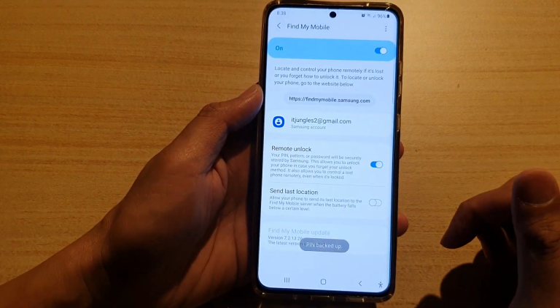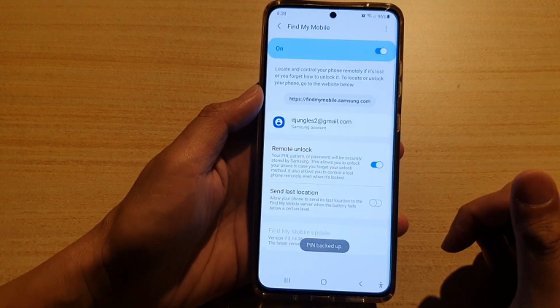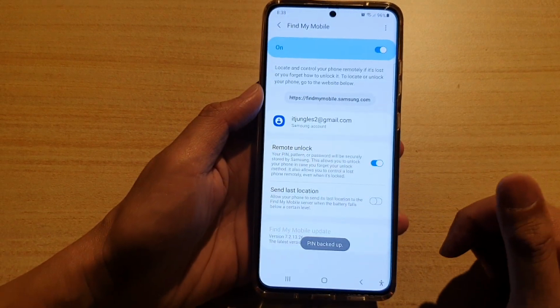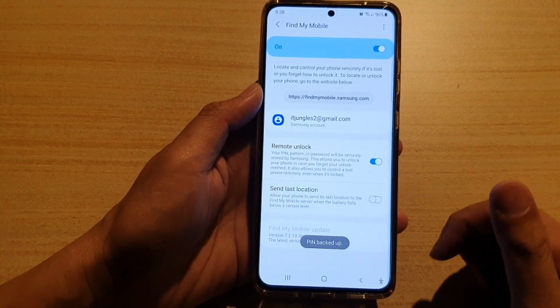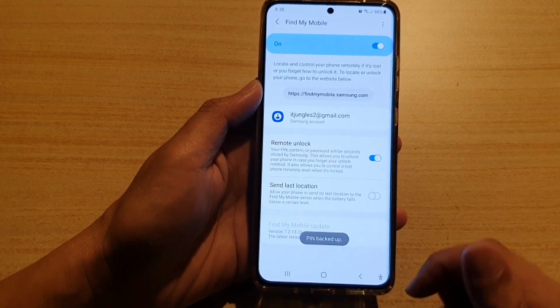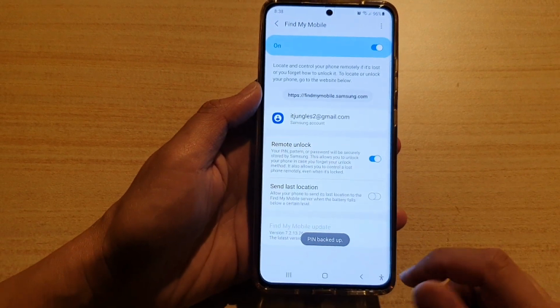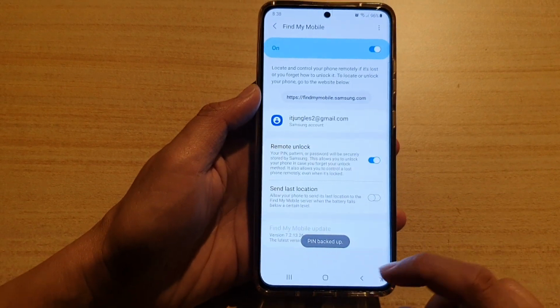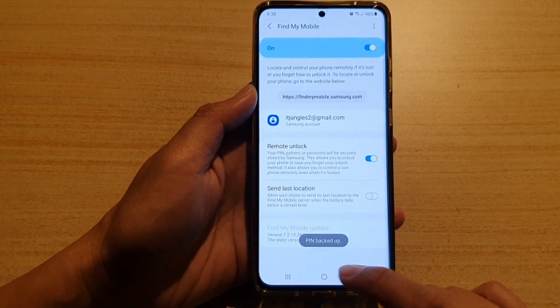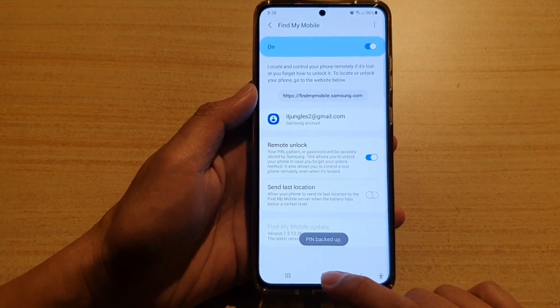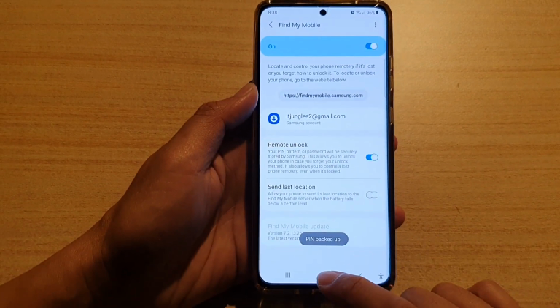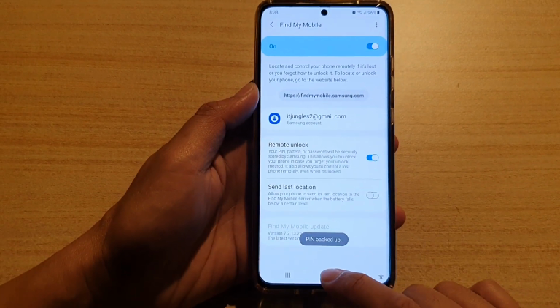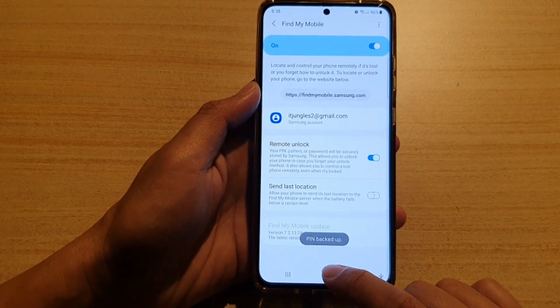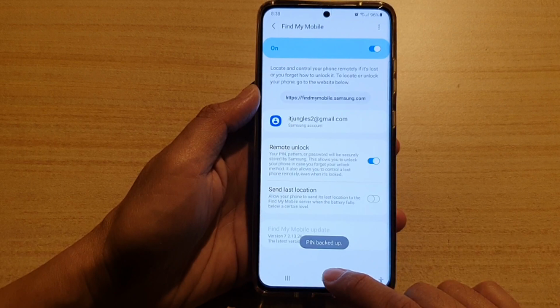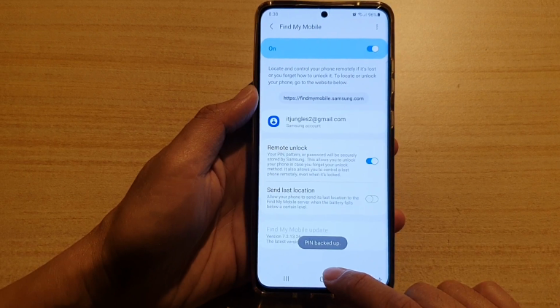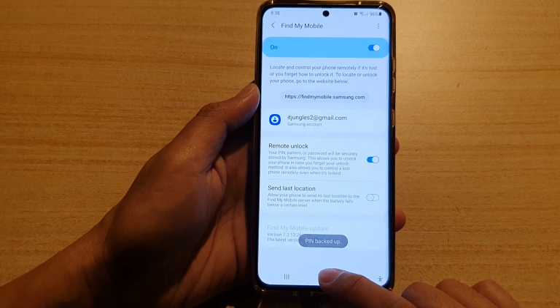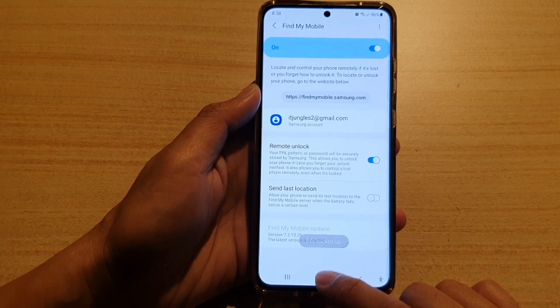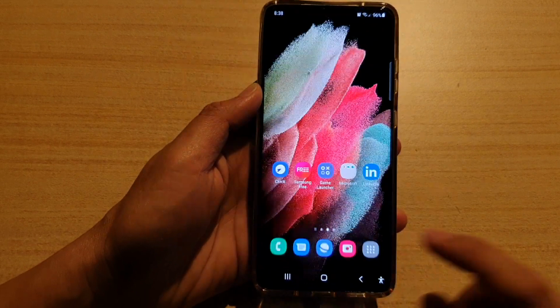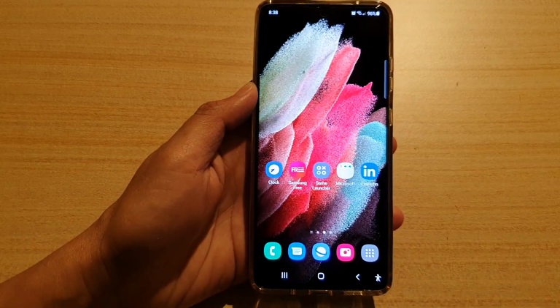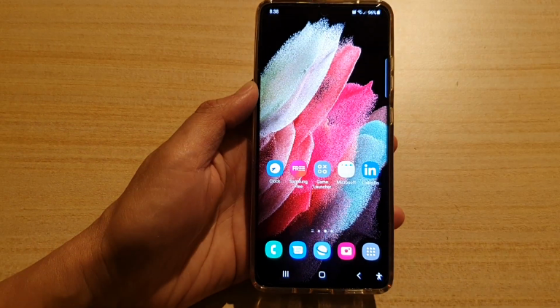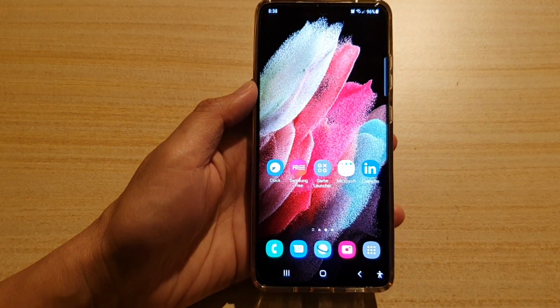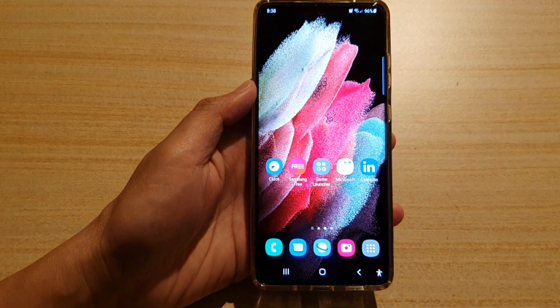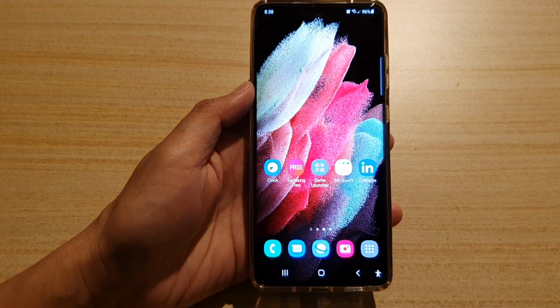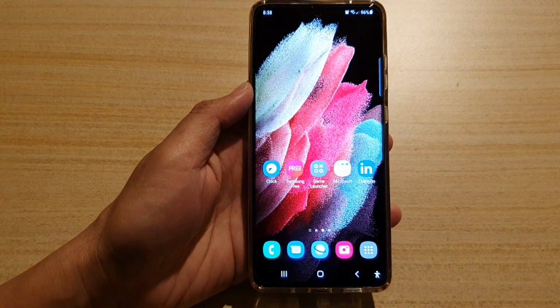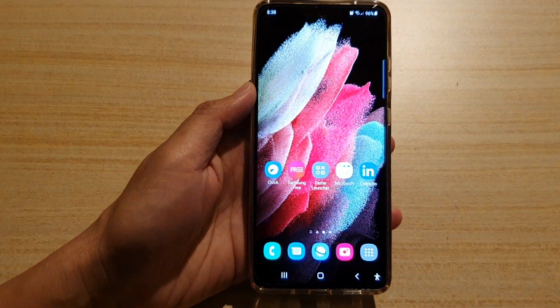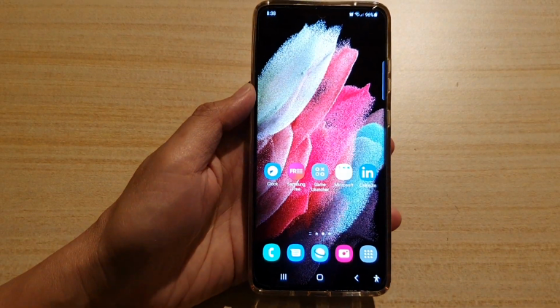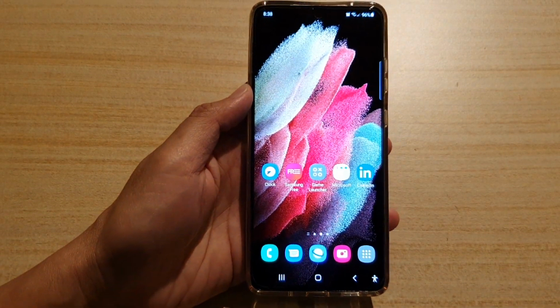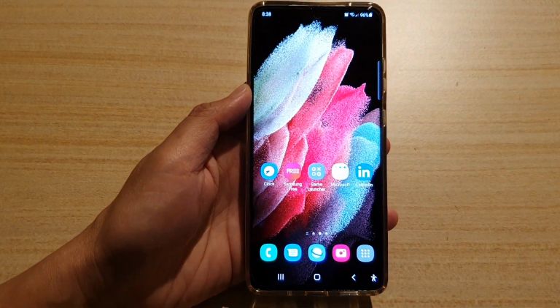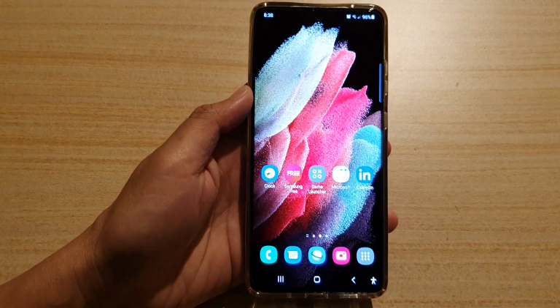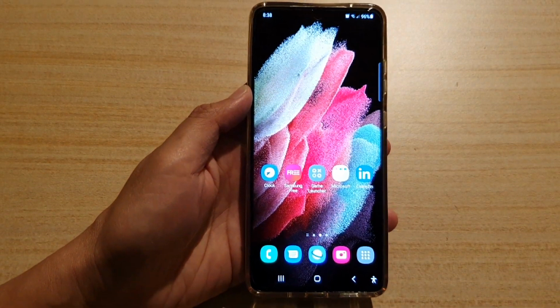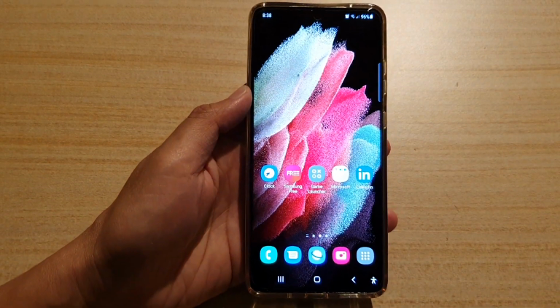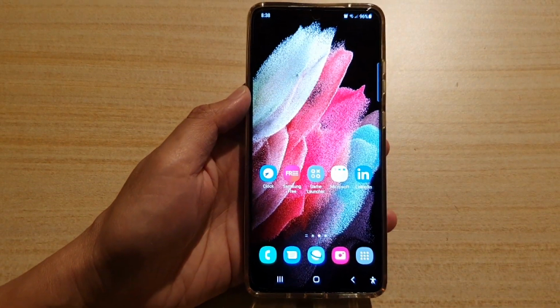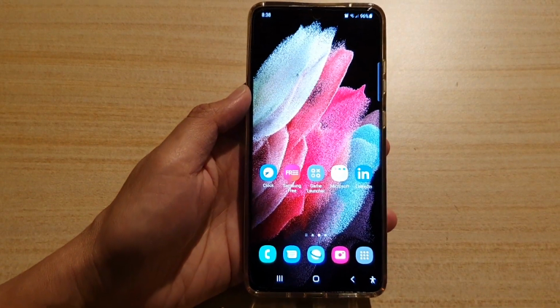And that's it. Finally, you can tap on the home key to go back to your home screen. Thank you for watching this video. Please subscribe to my channel for more videos.